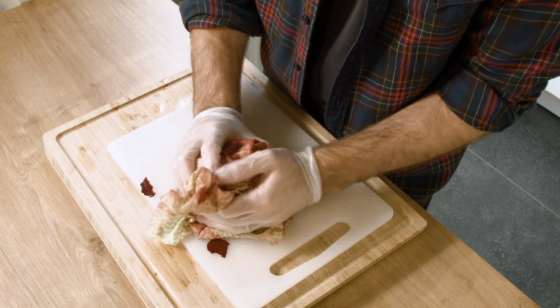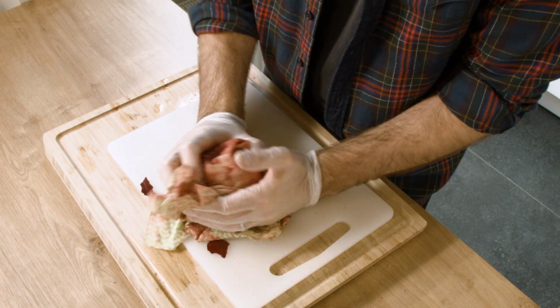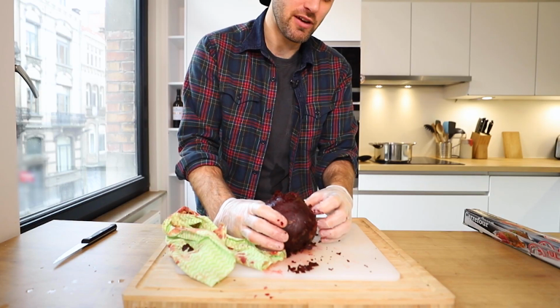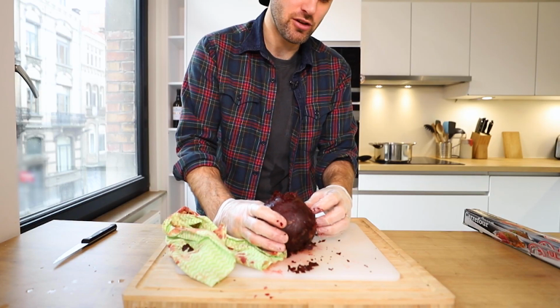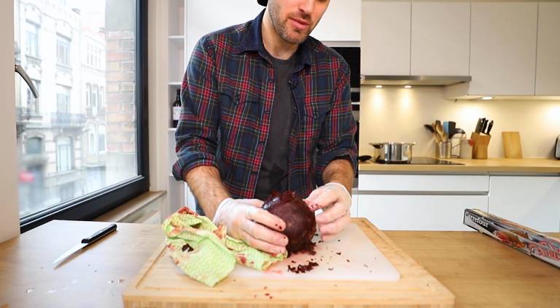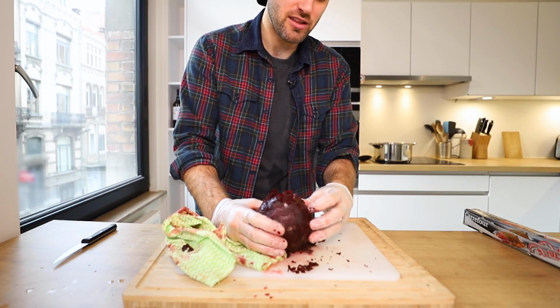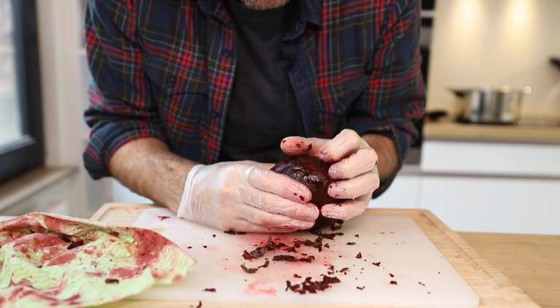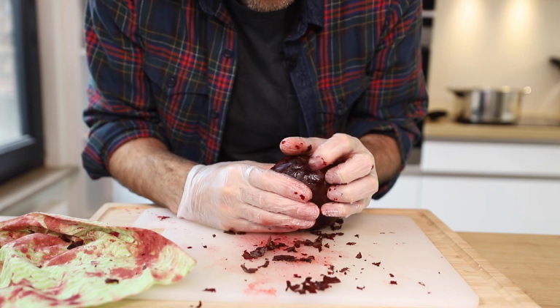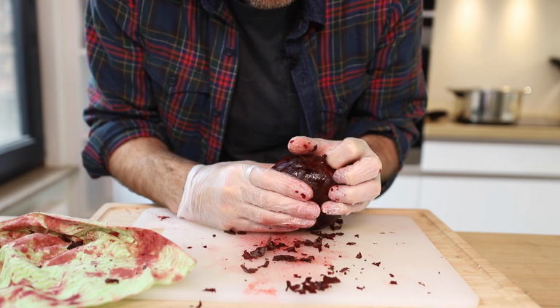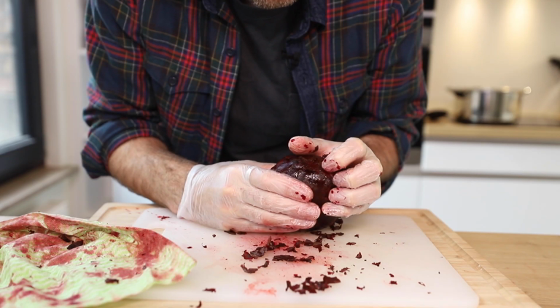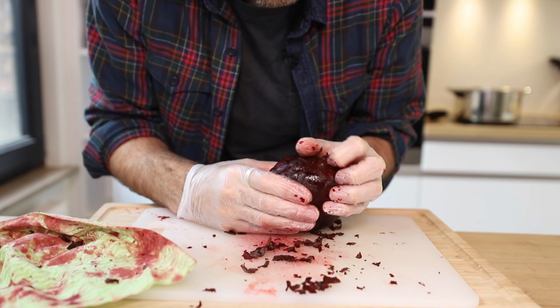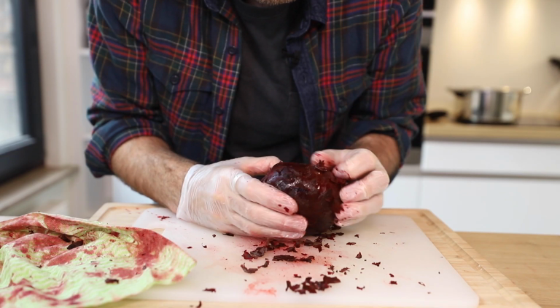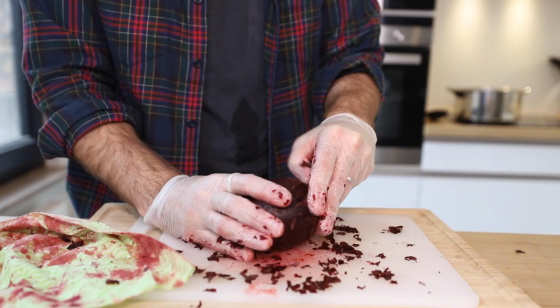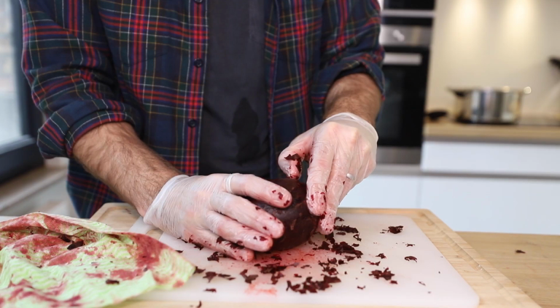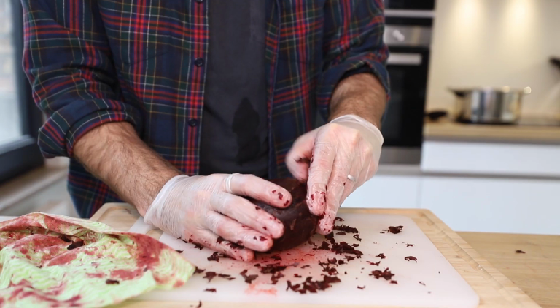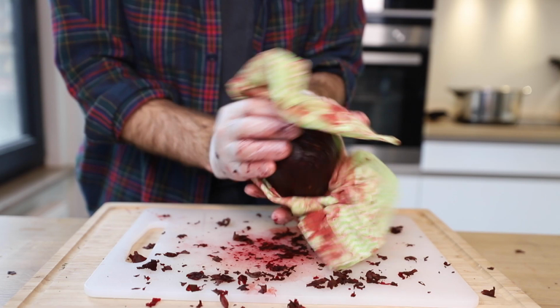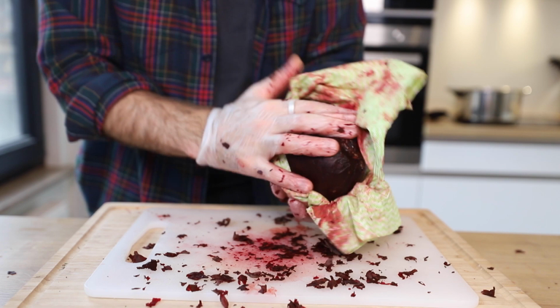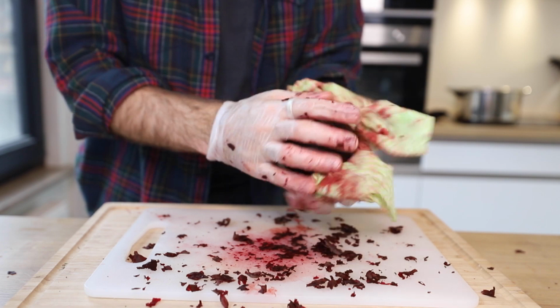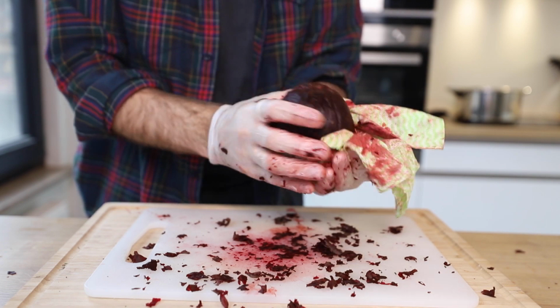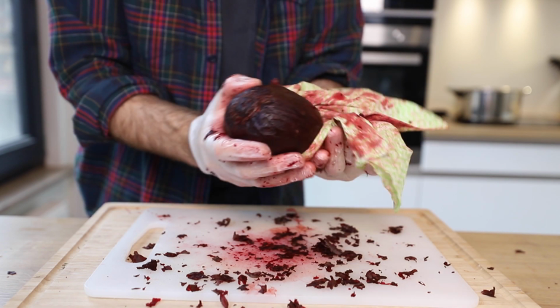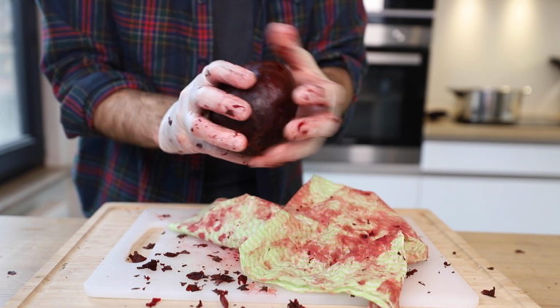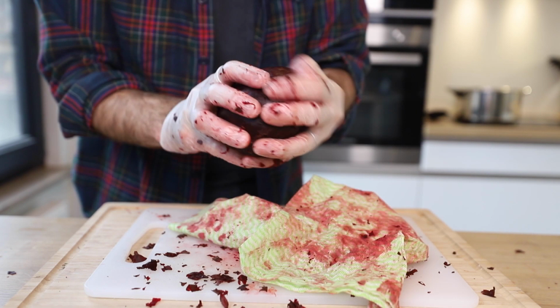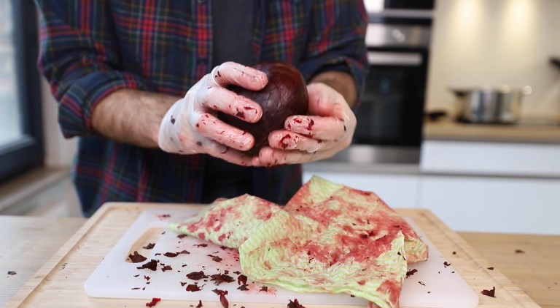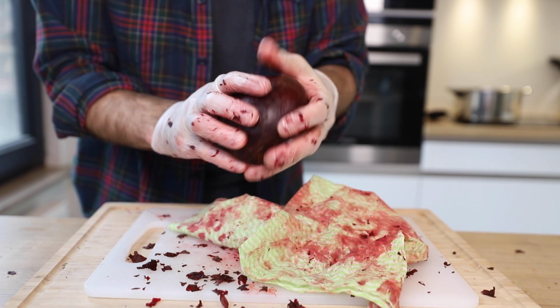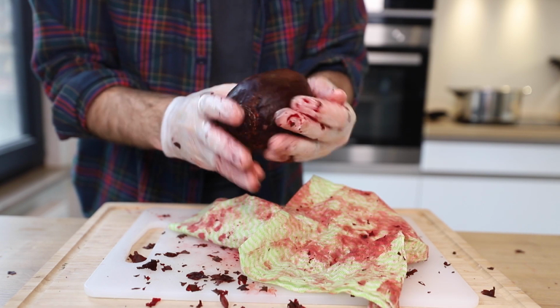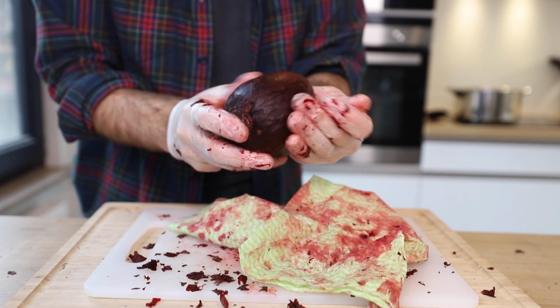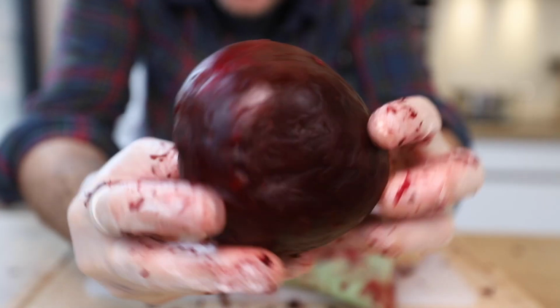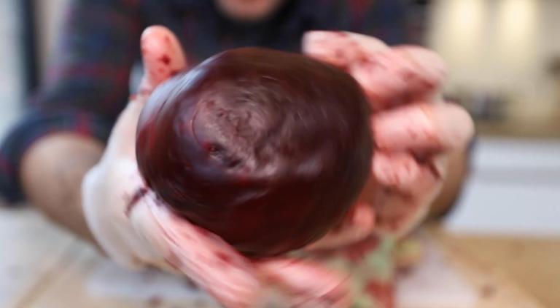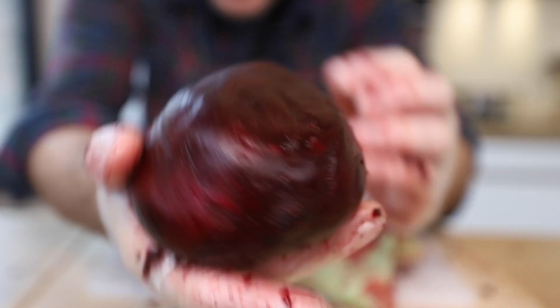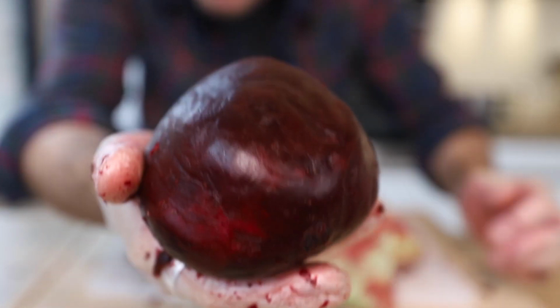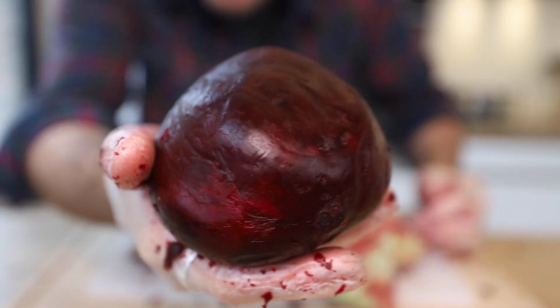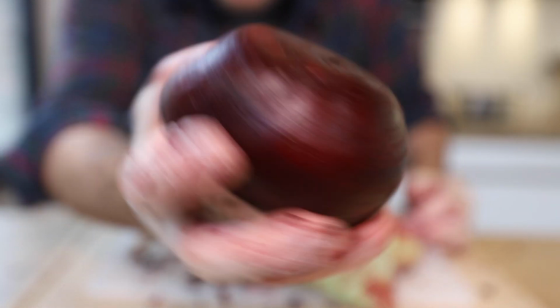I found a new method, which is just using my fingernail, and it seems to be doing the job perfectly fine.